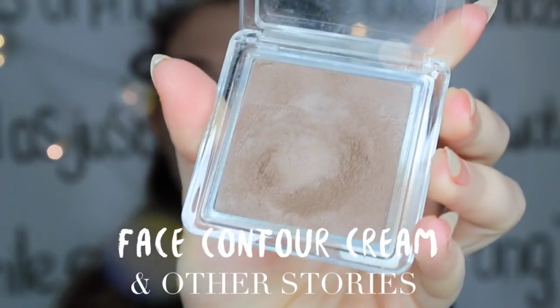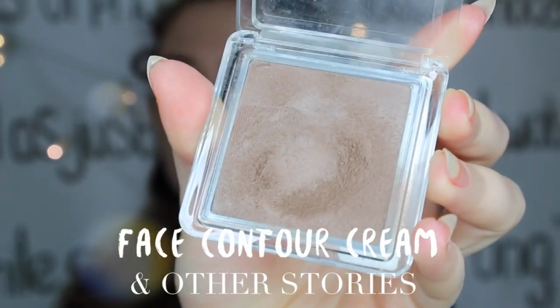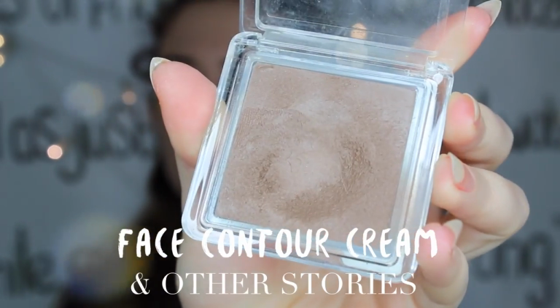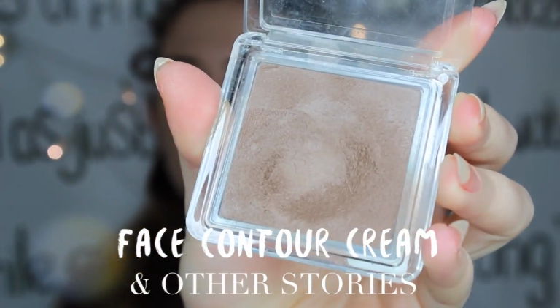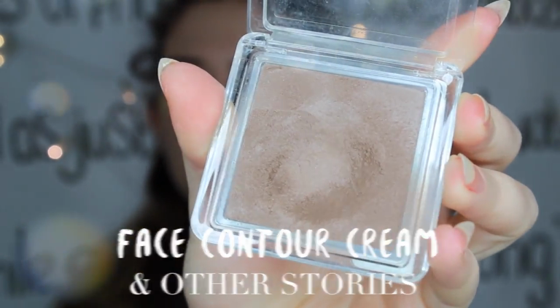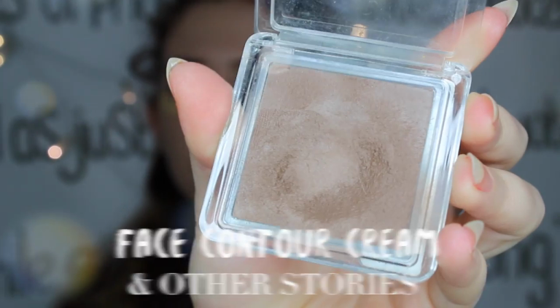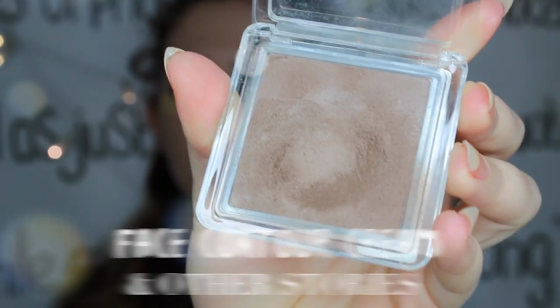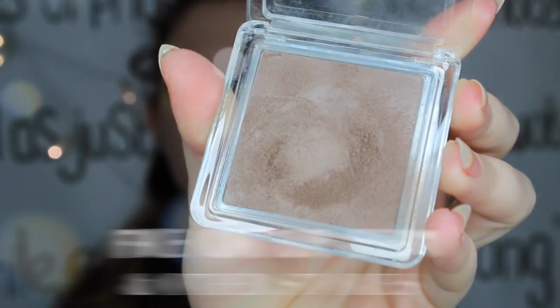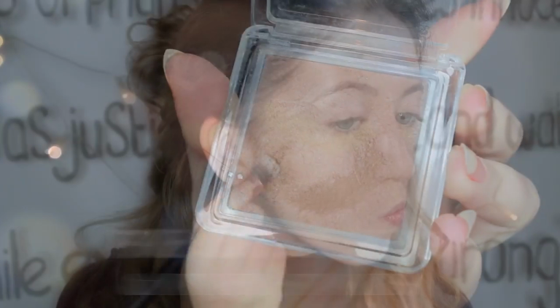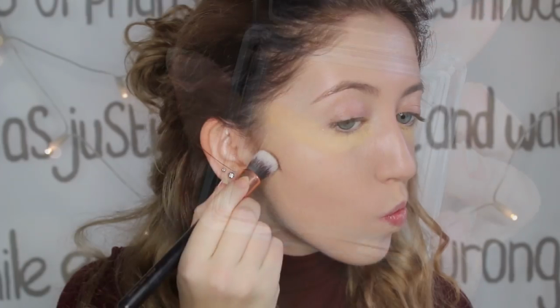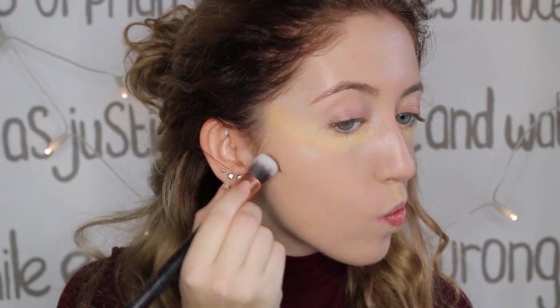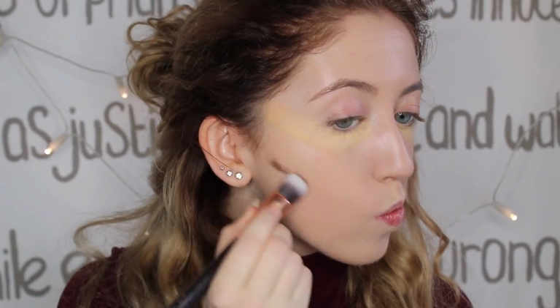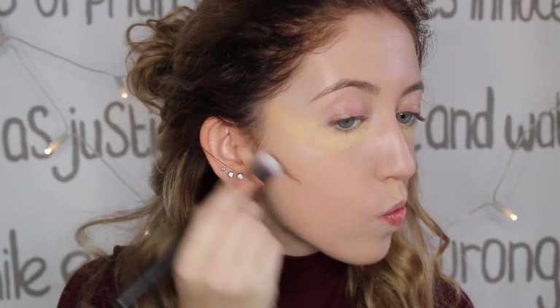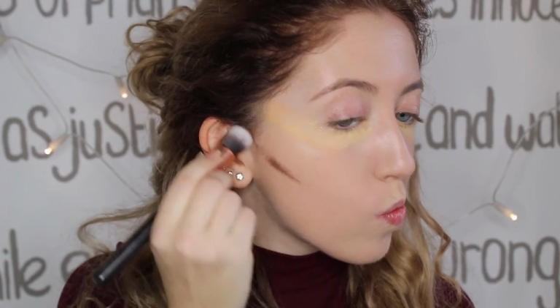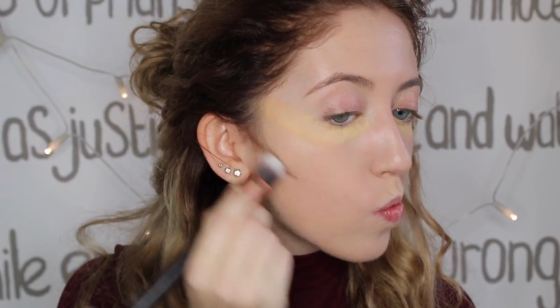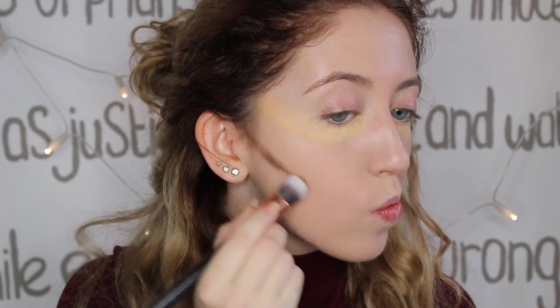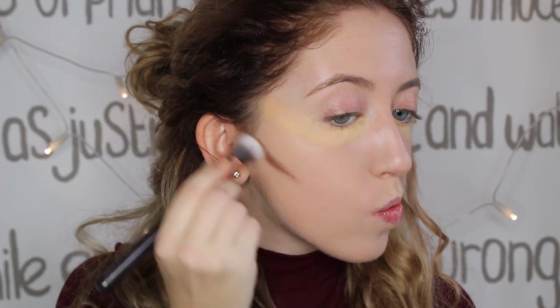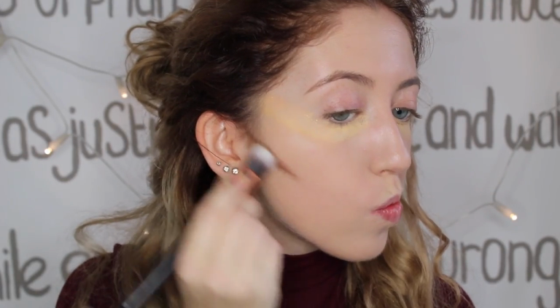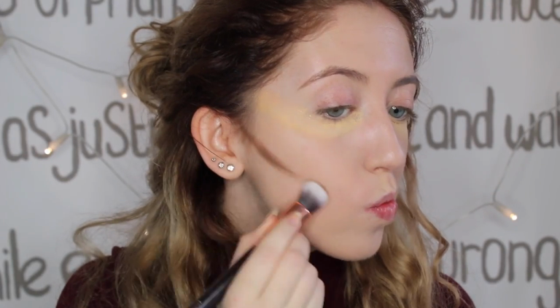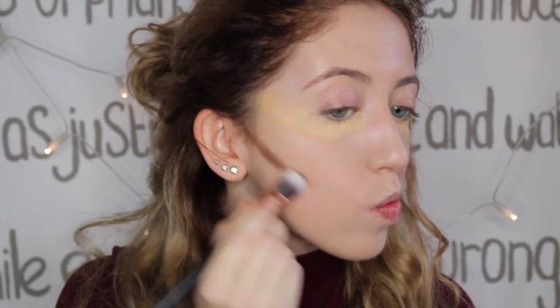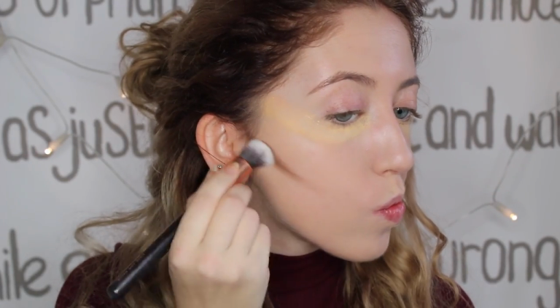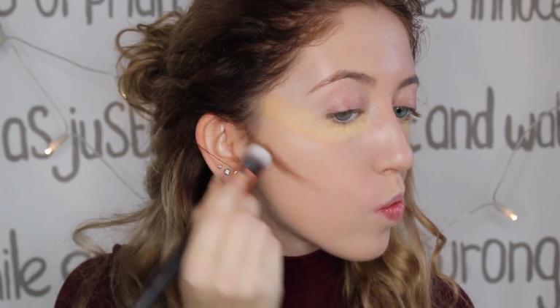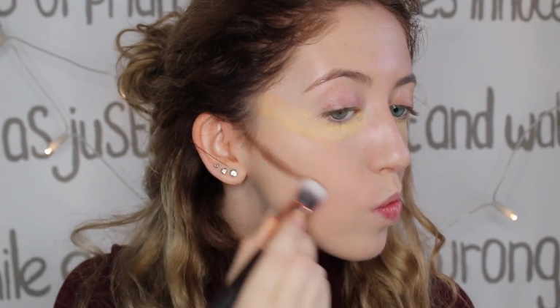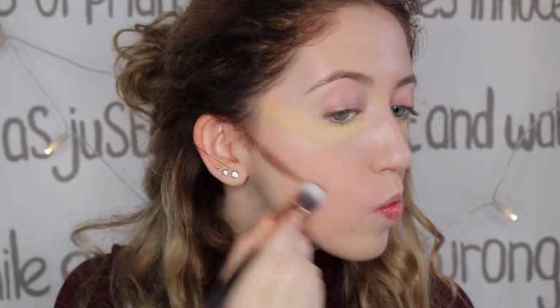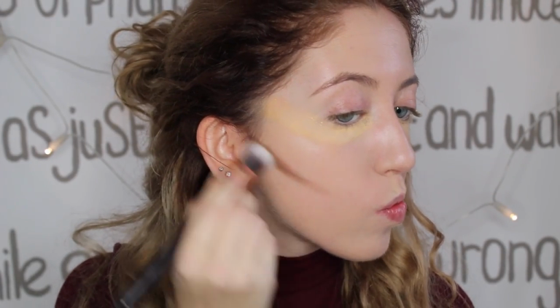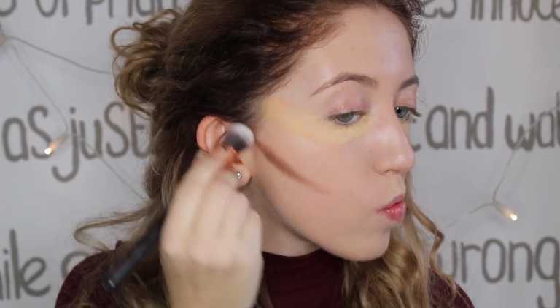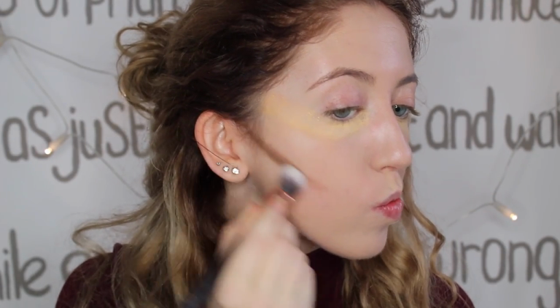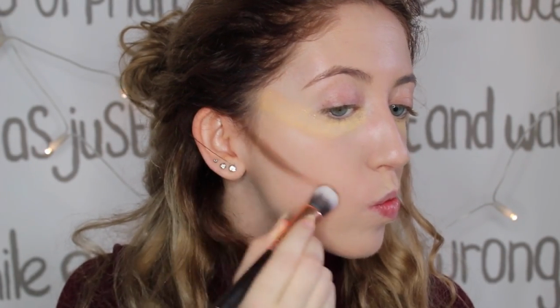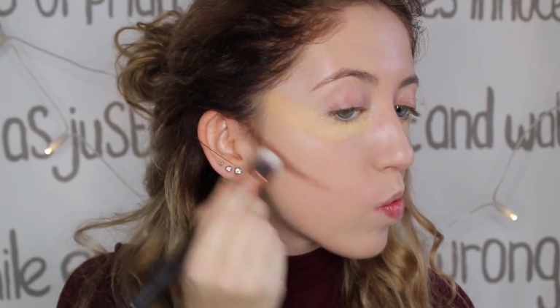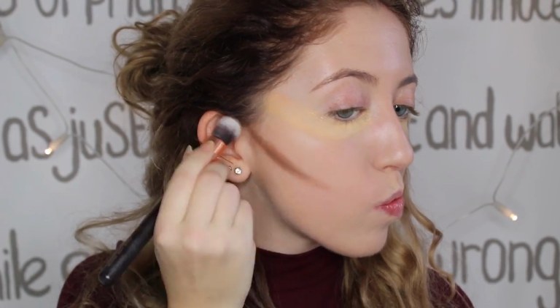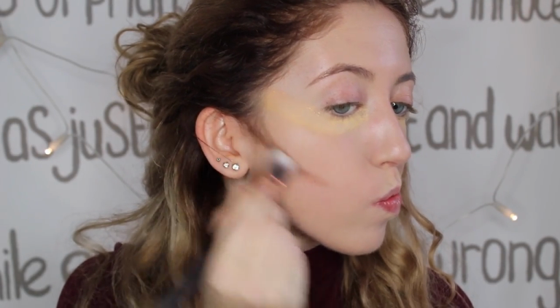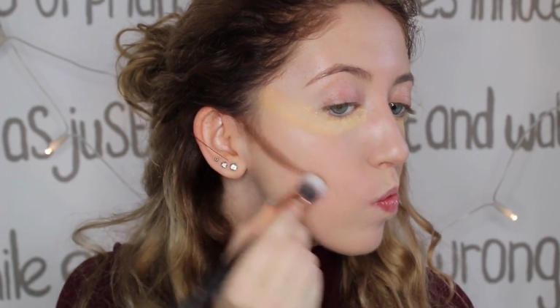While the banana powder is baking, I'm also going to contour my face using a cream contour.